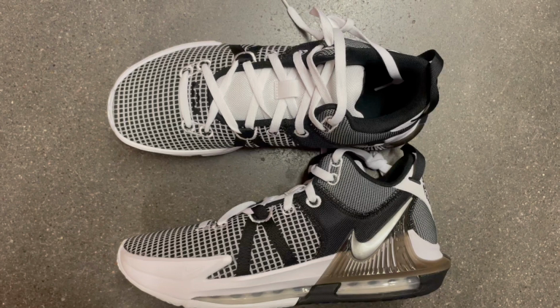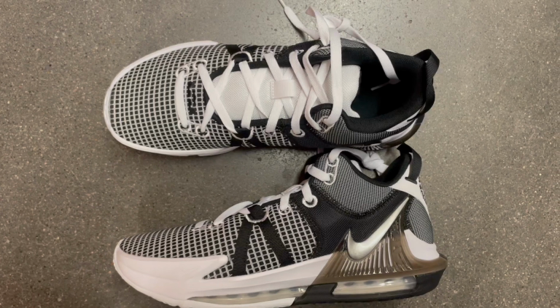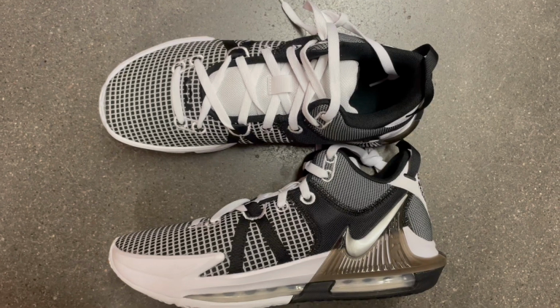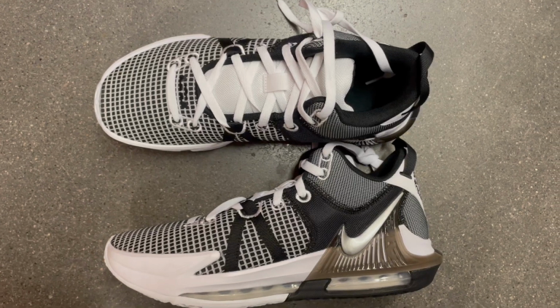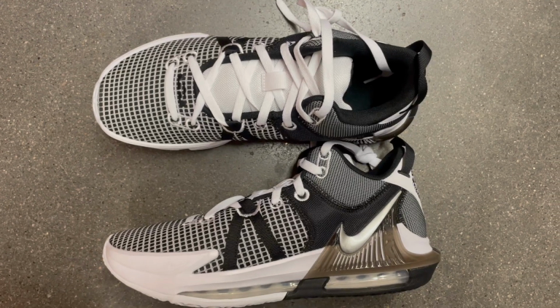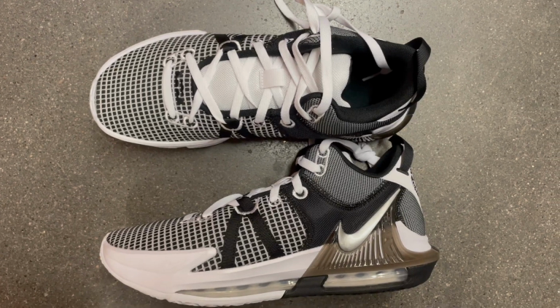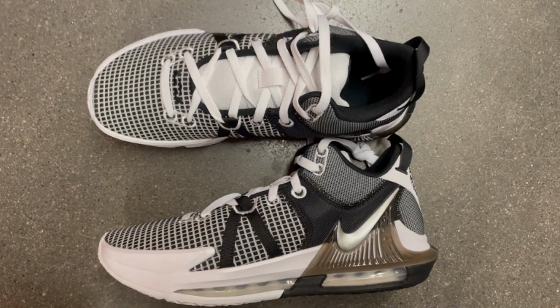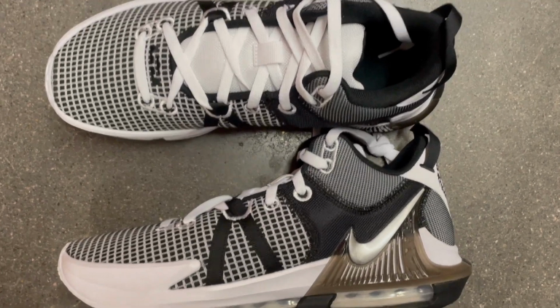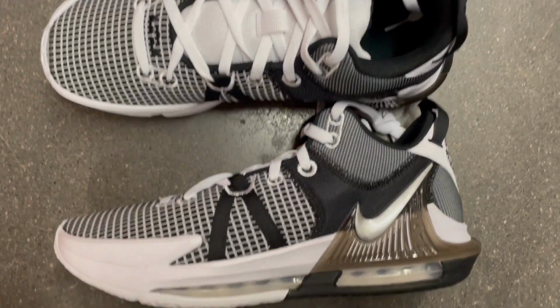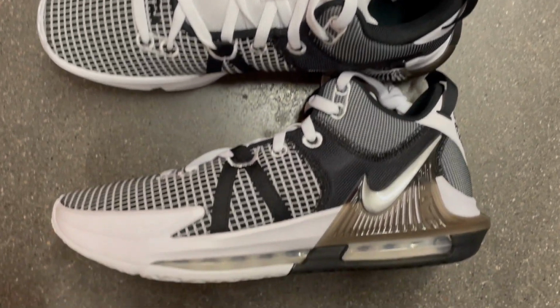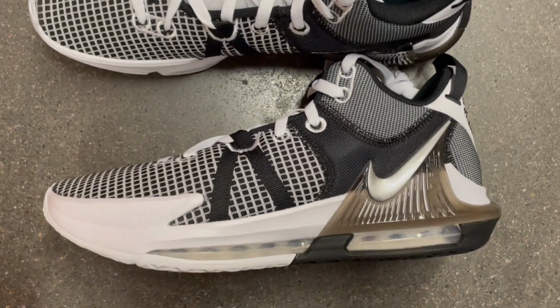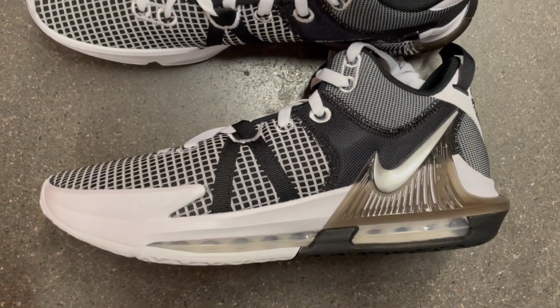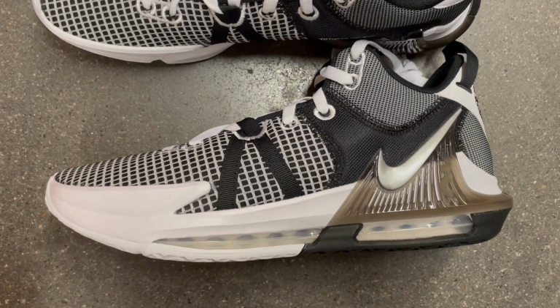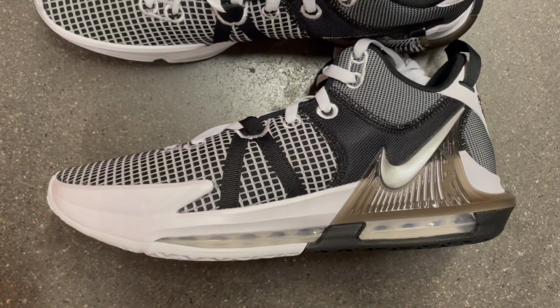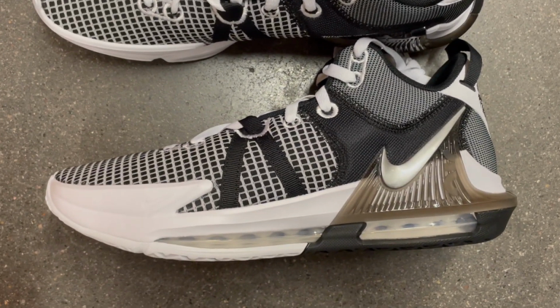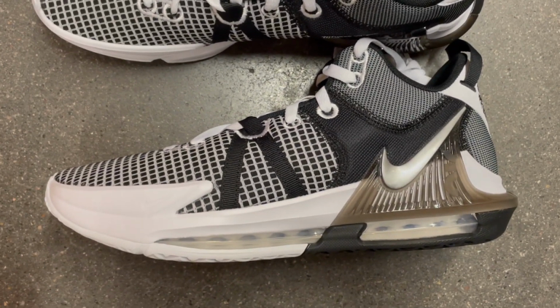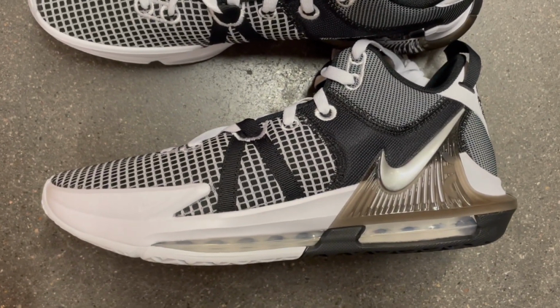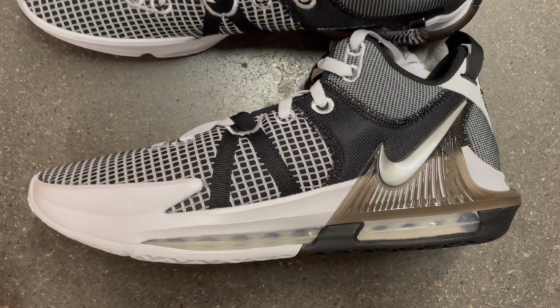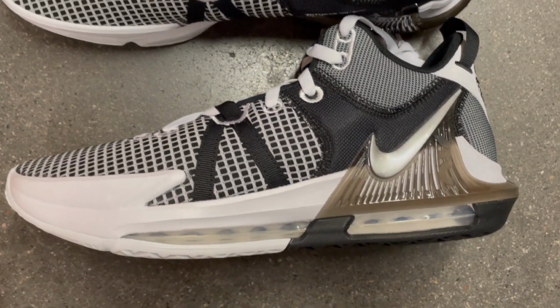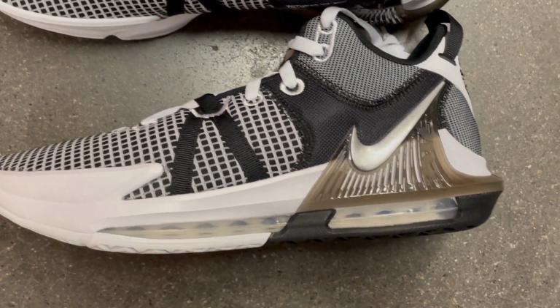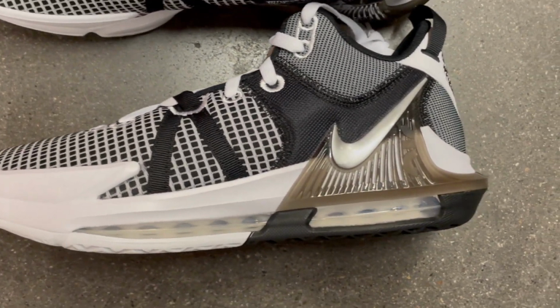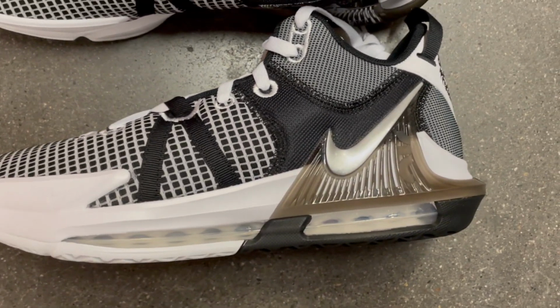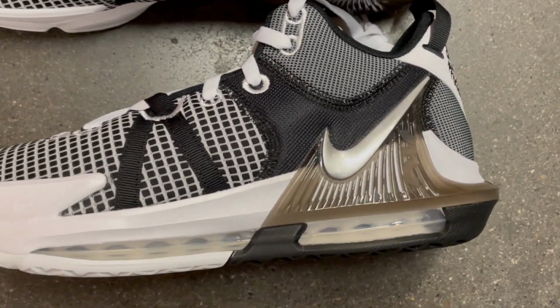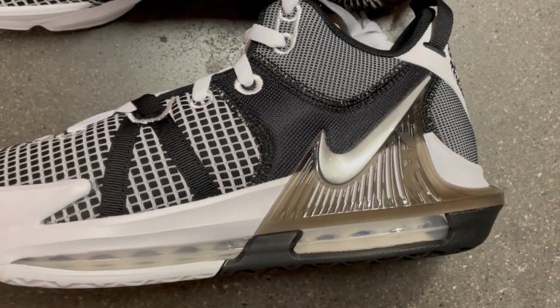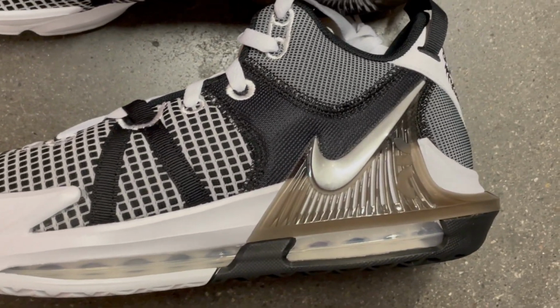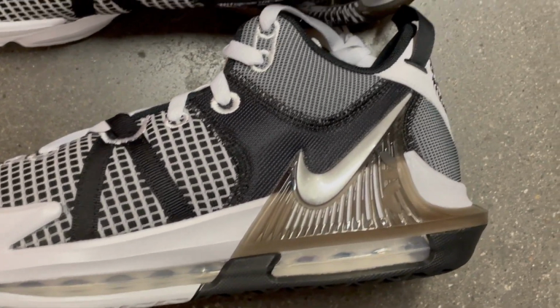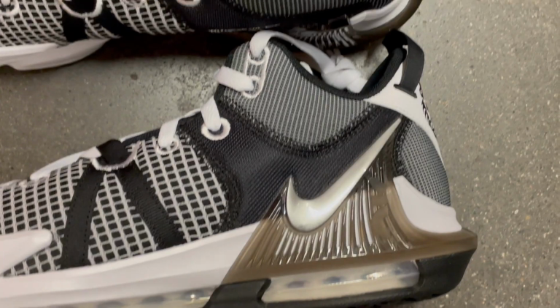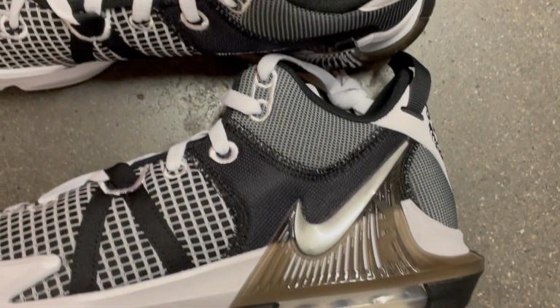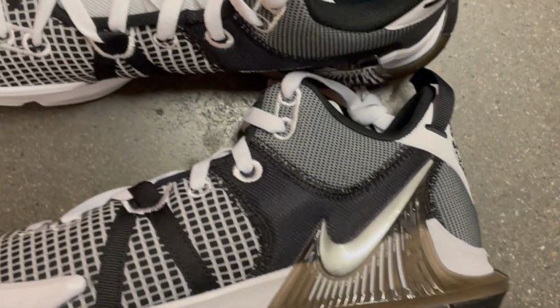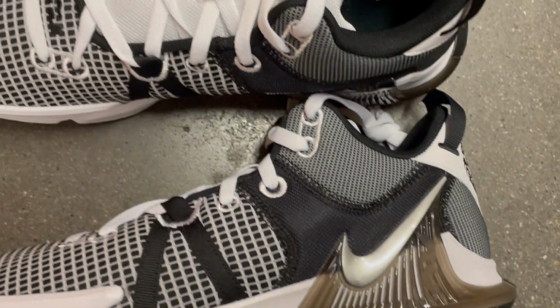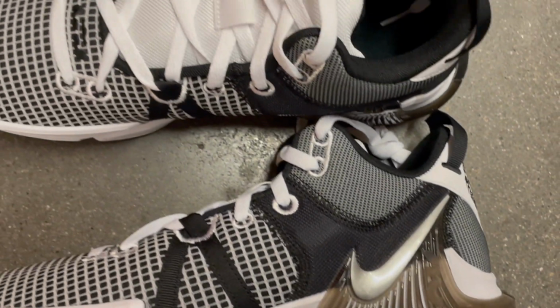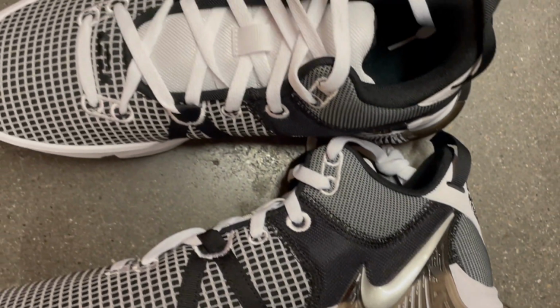Ready to up your game on the court? Discover the power-packed Nike LeBron Witness 7 basketball shoes.